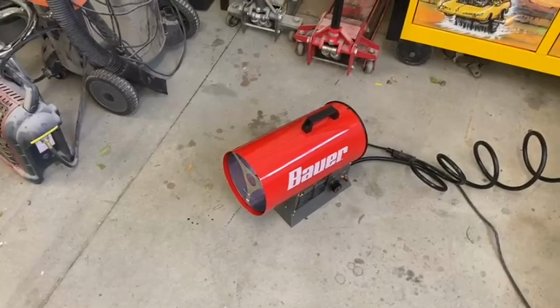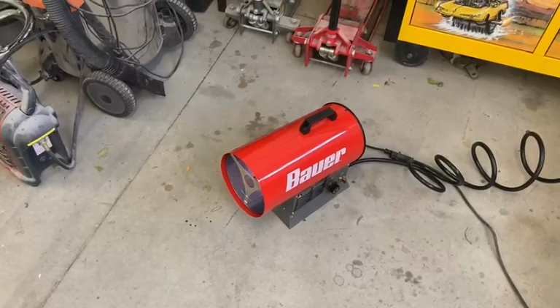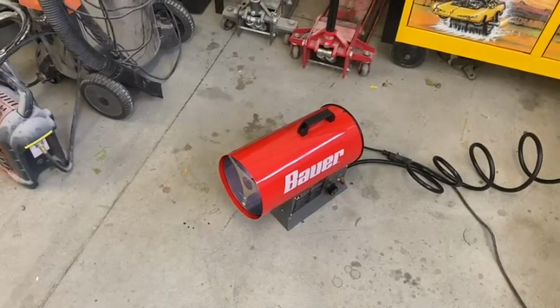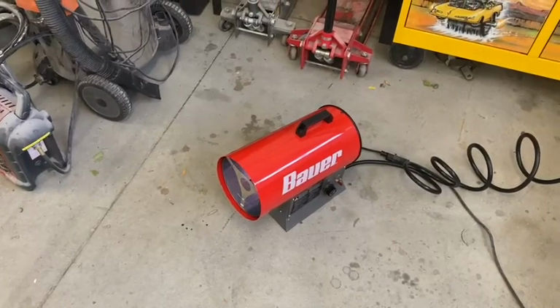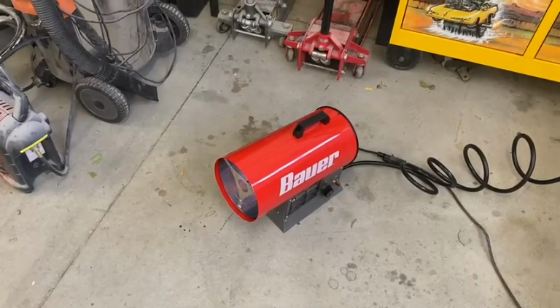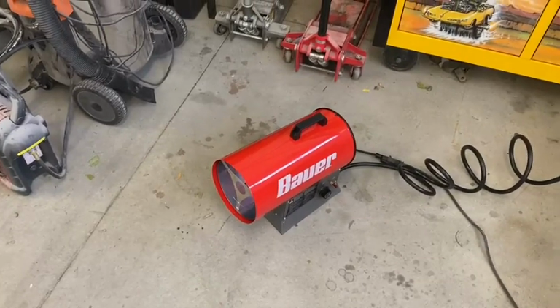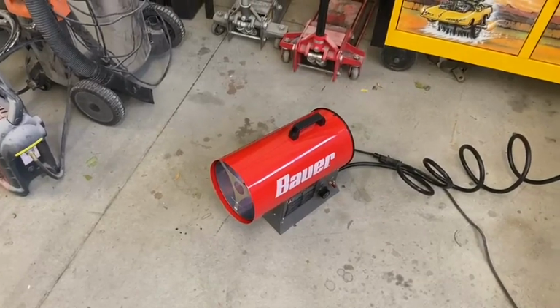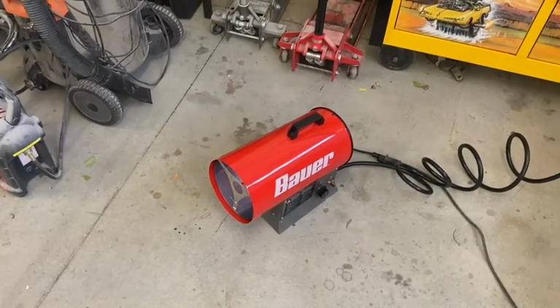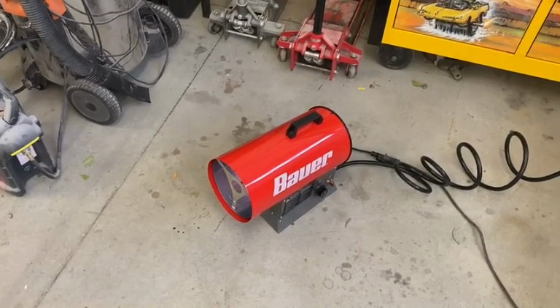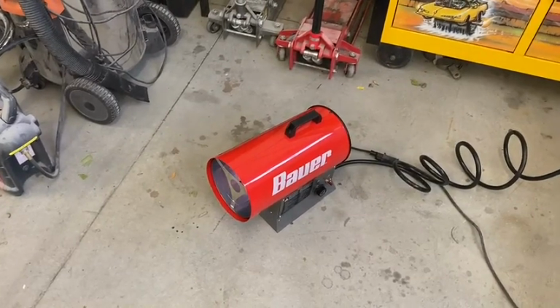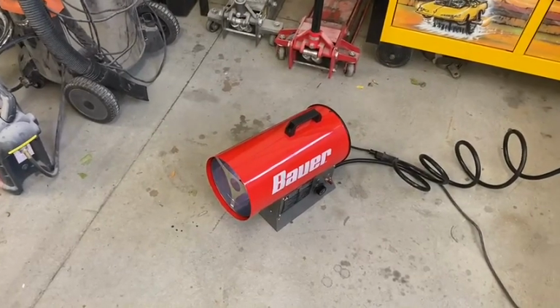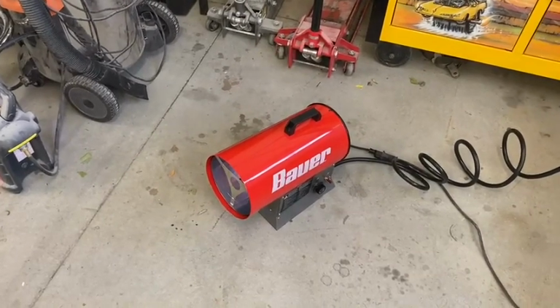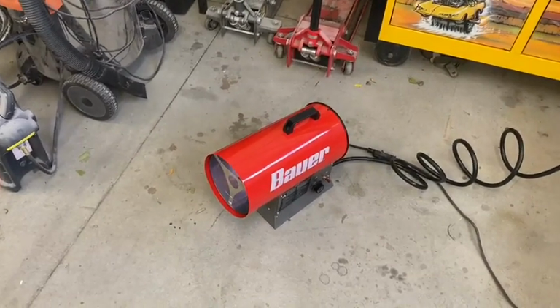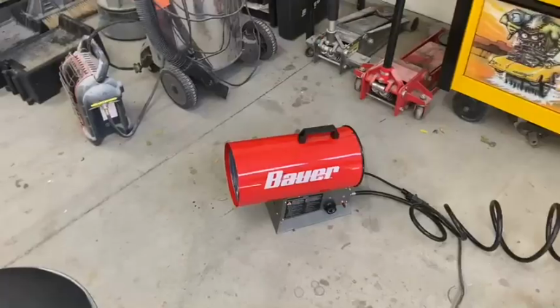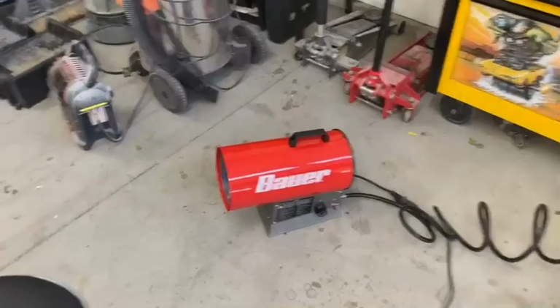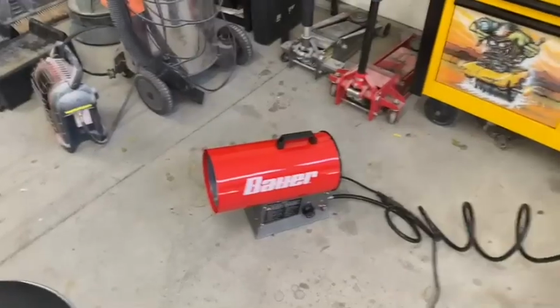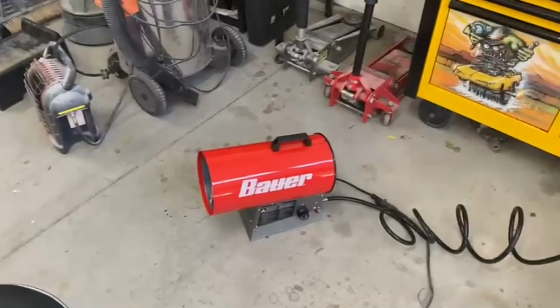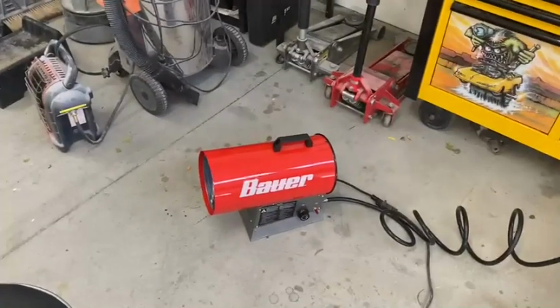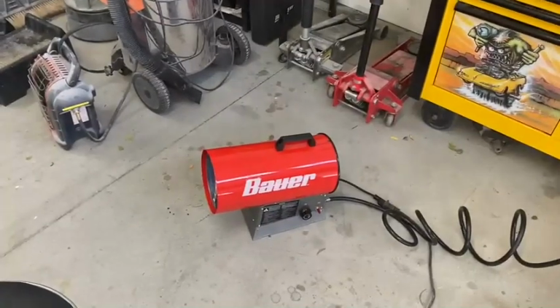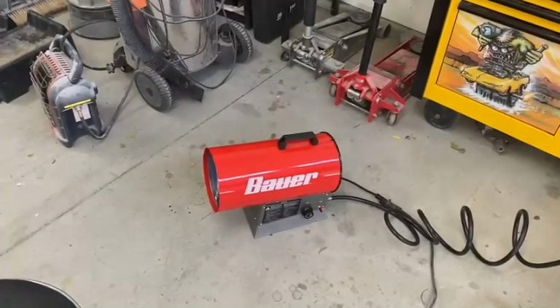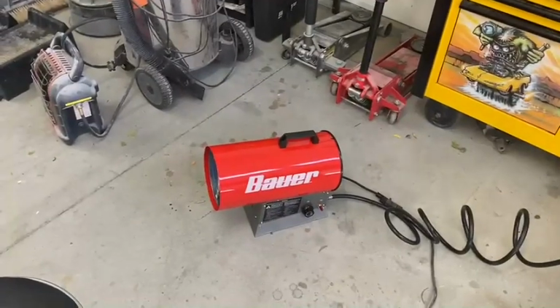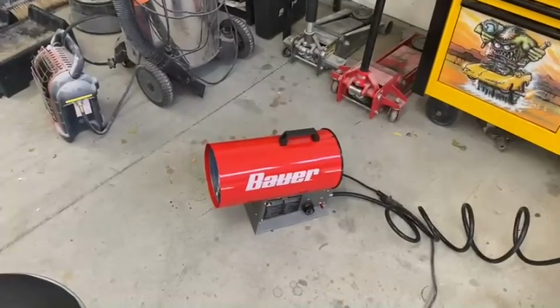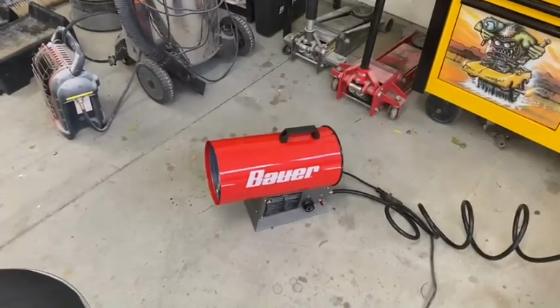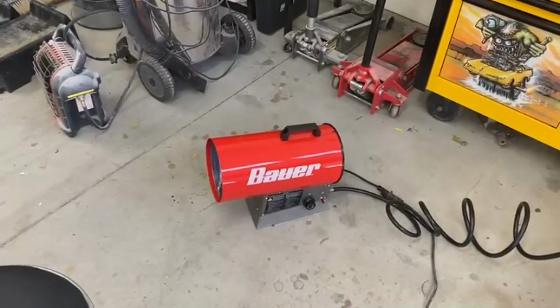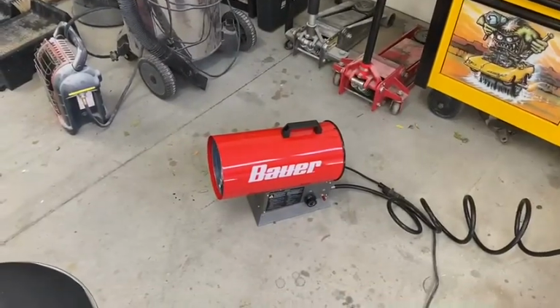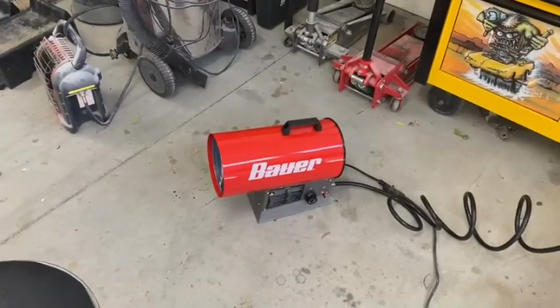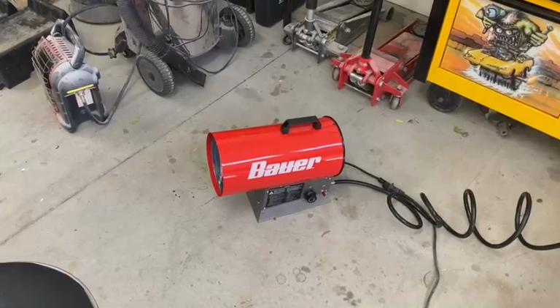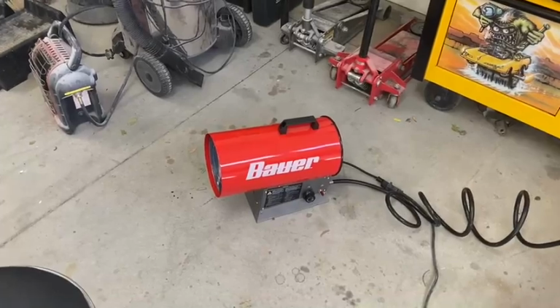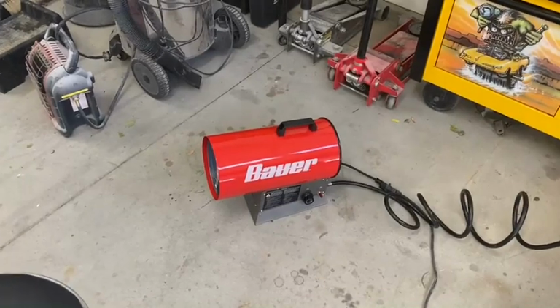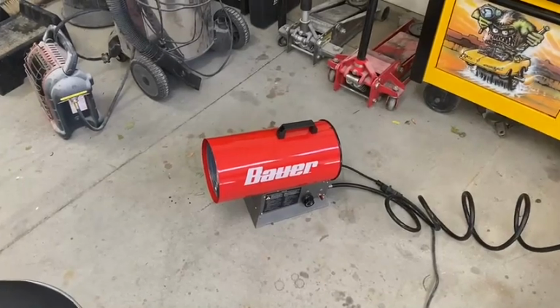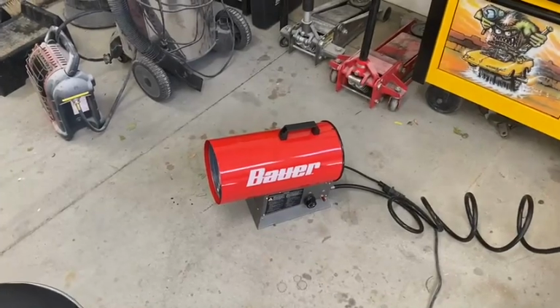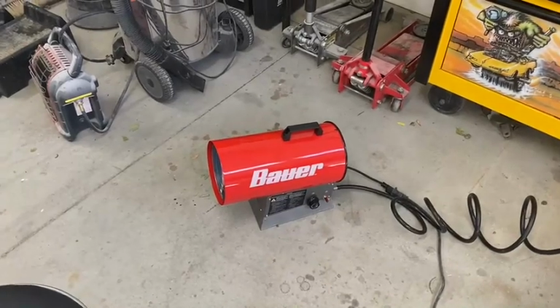I'm pretty happy with it so far. Build quality is really nice.